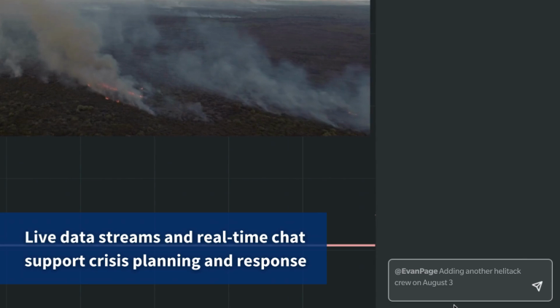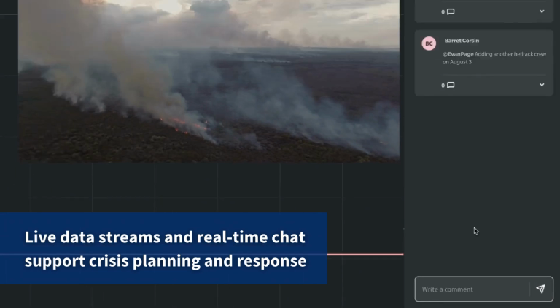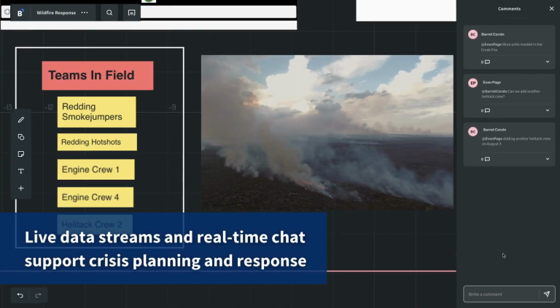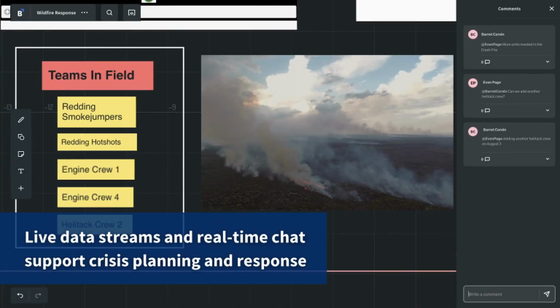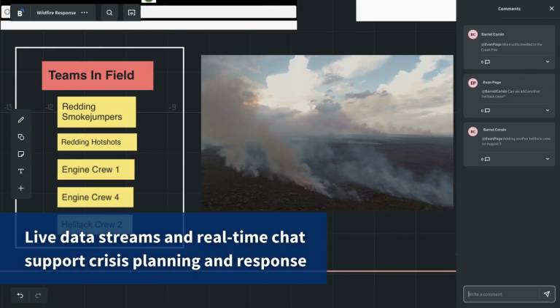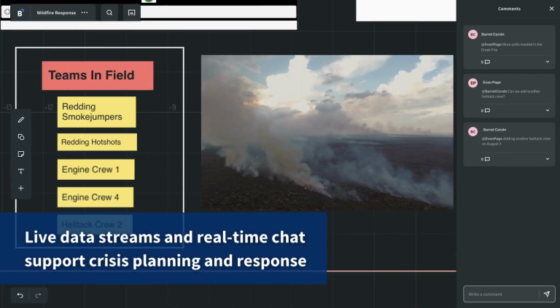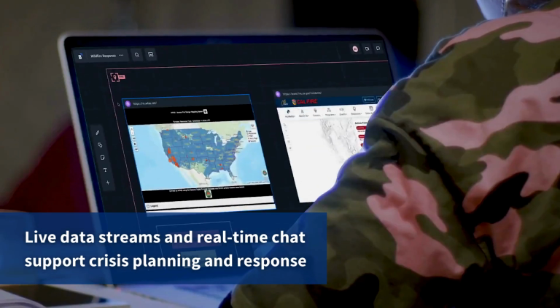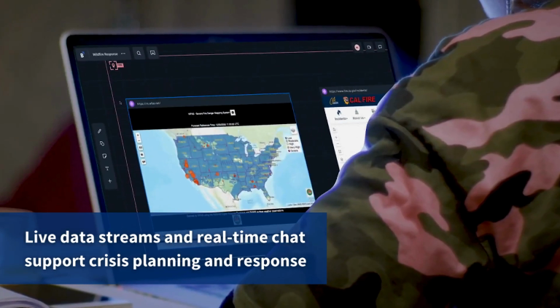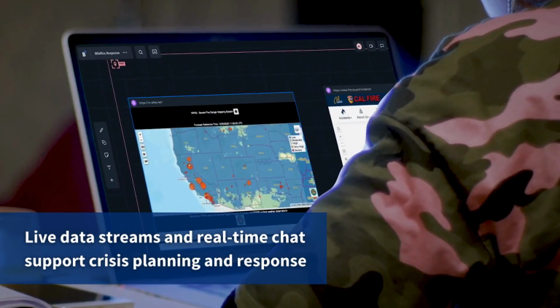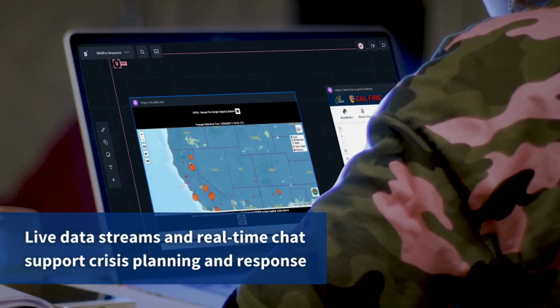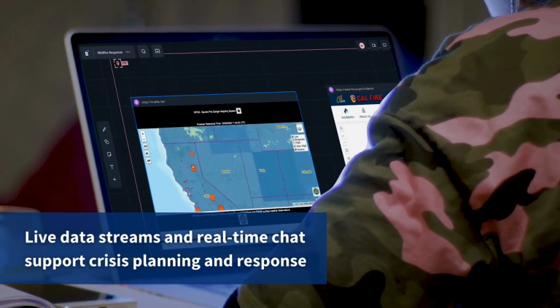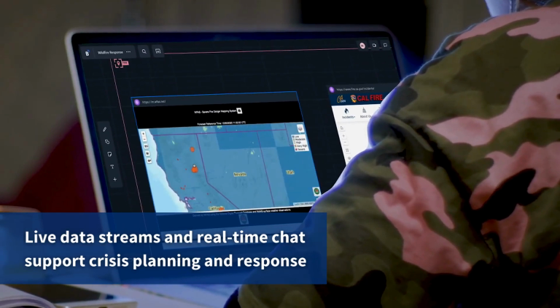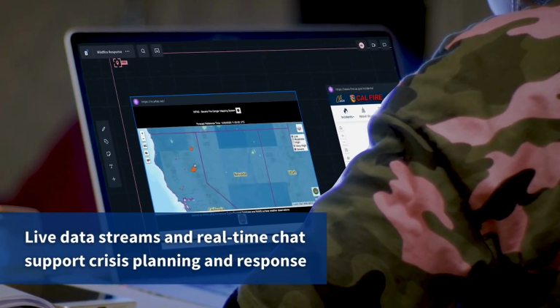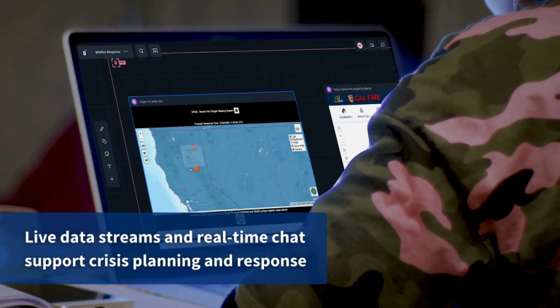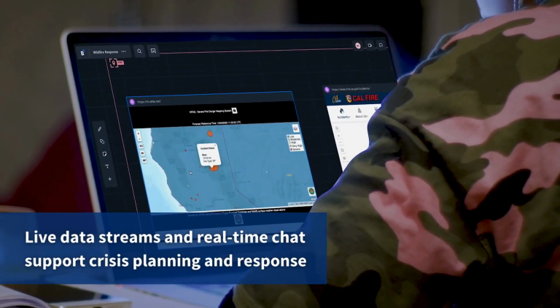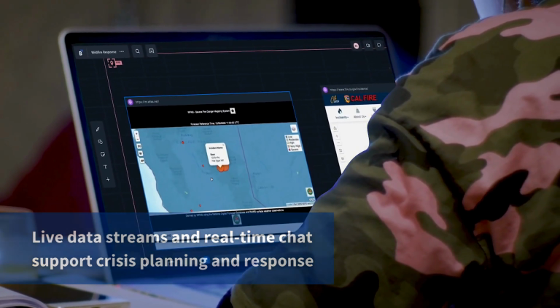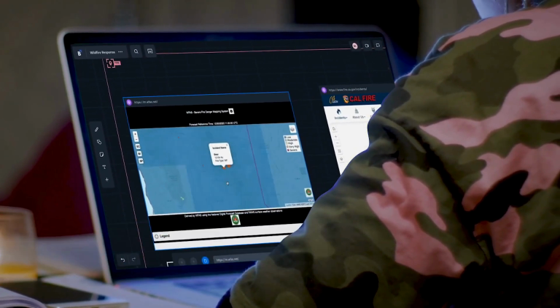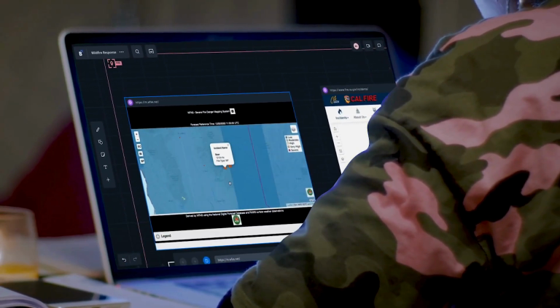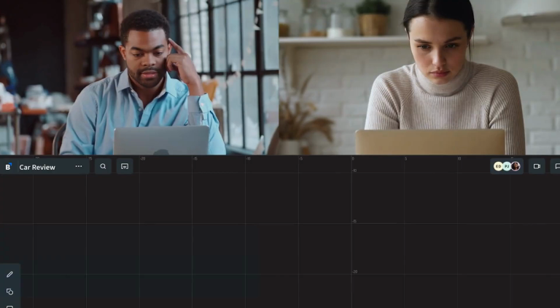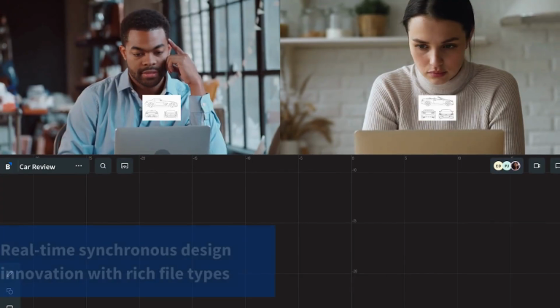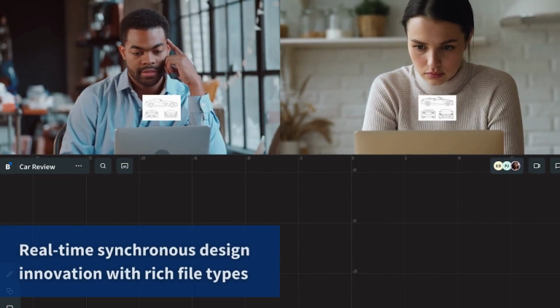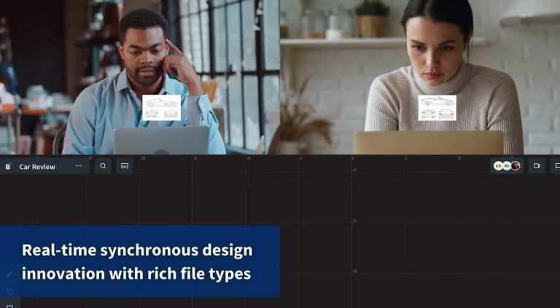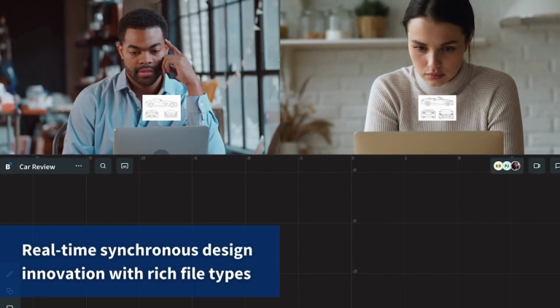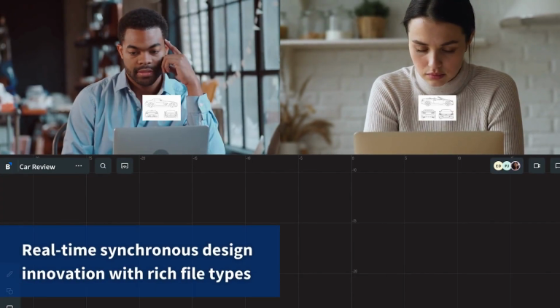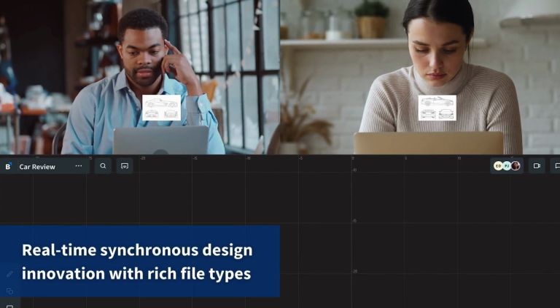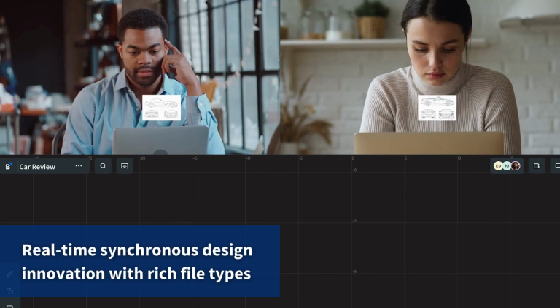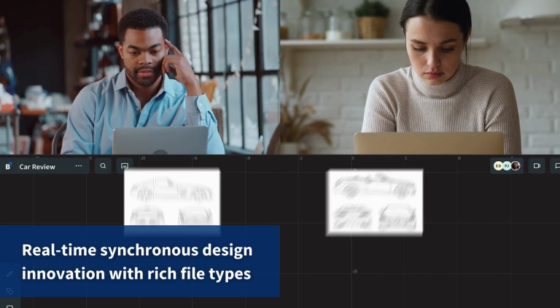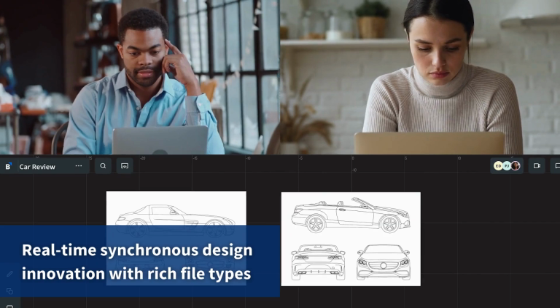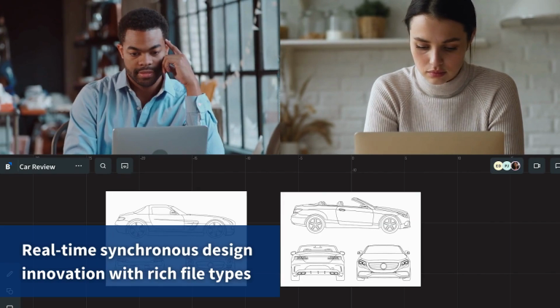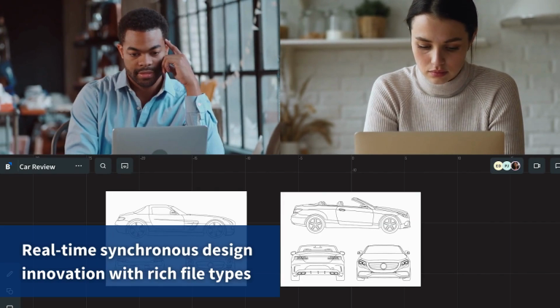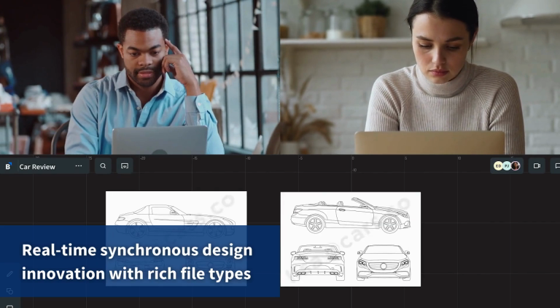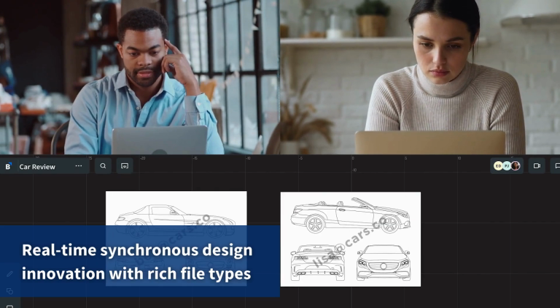Purpose built to bring people, data, and applications together, Bluescape drives the speed and agility of joint teams.